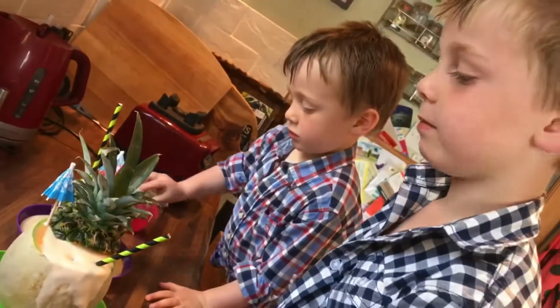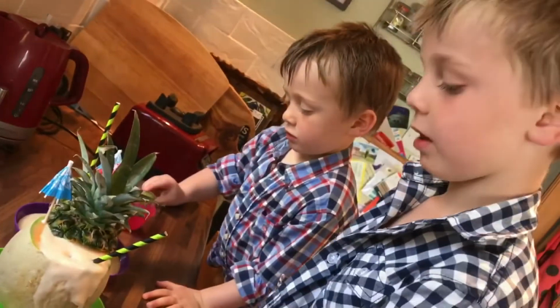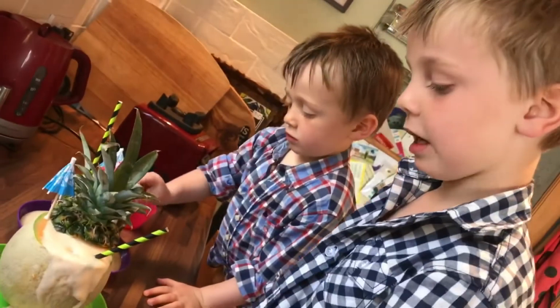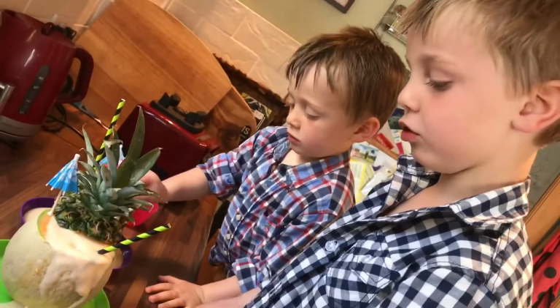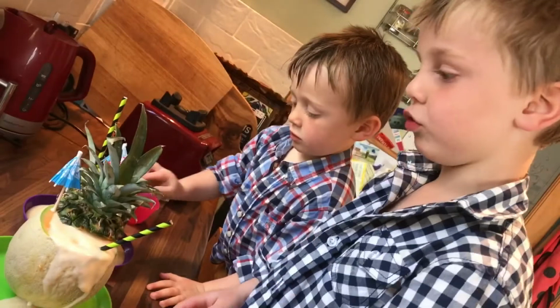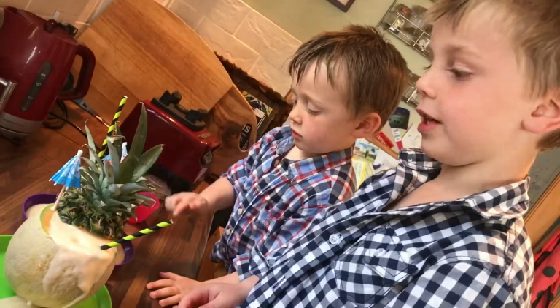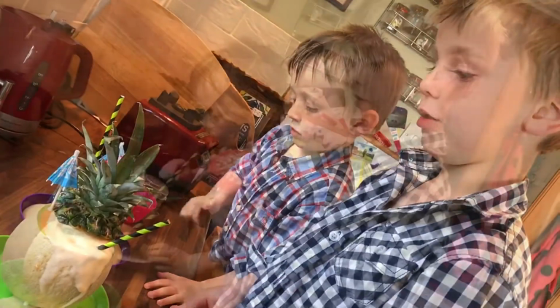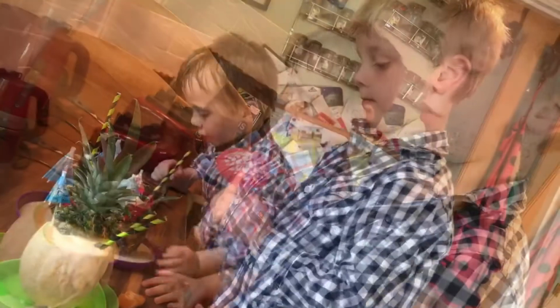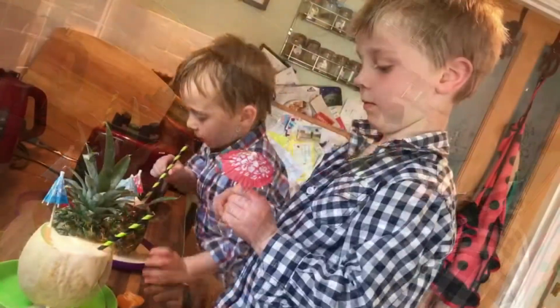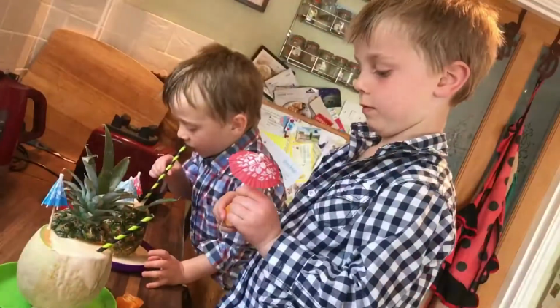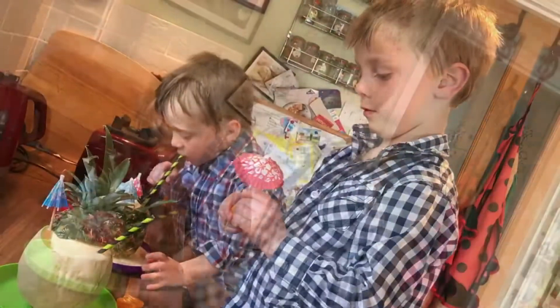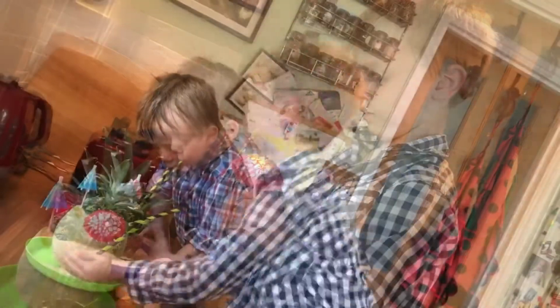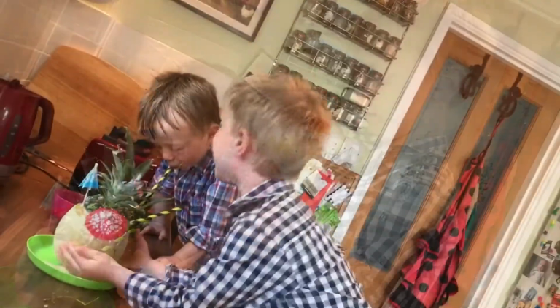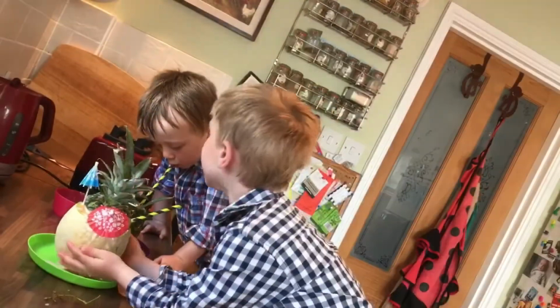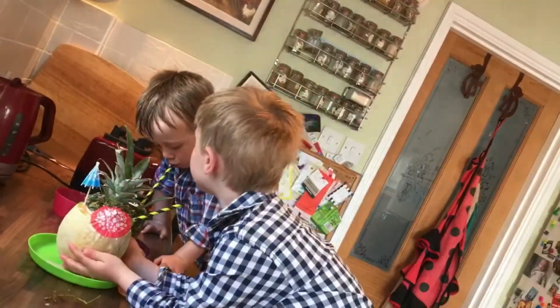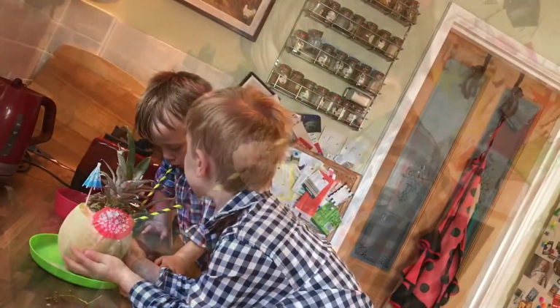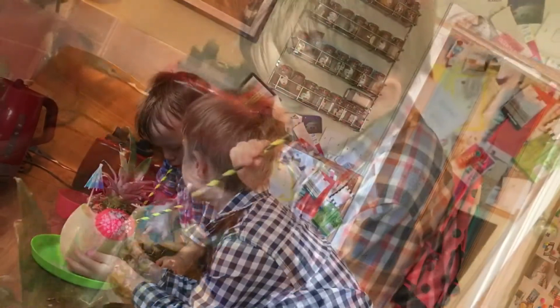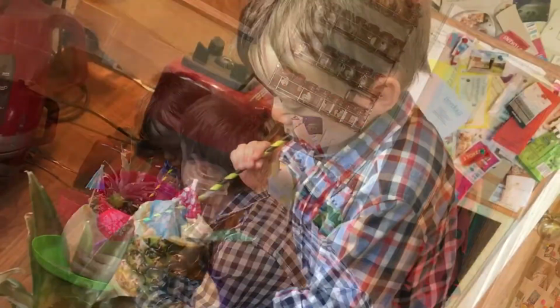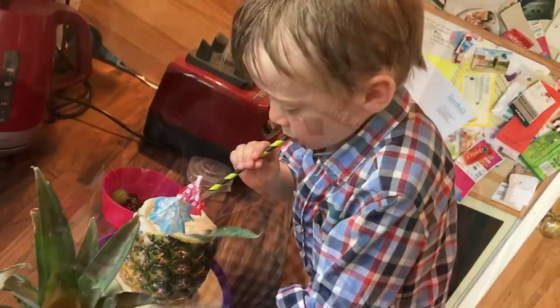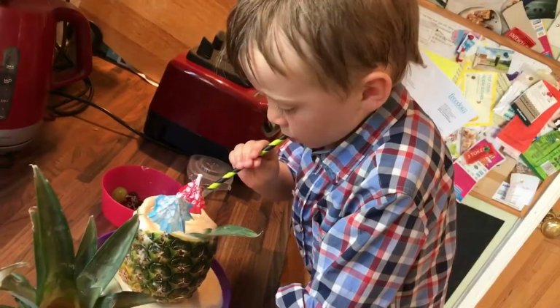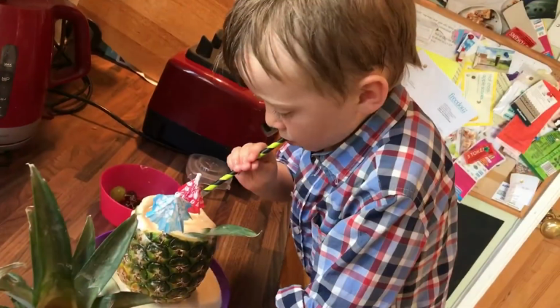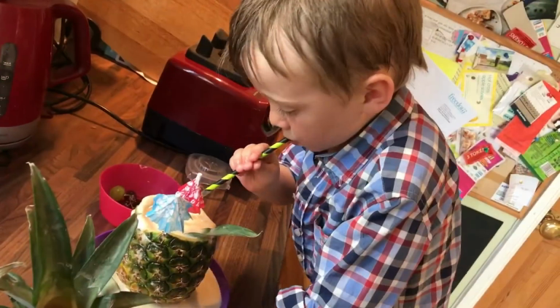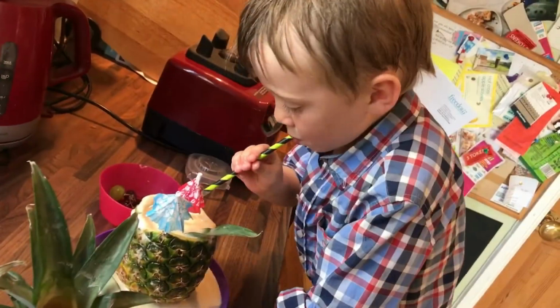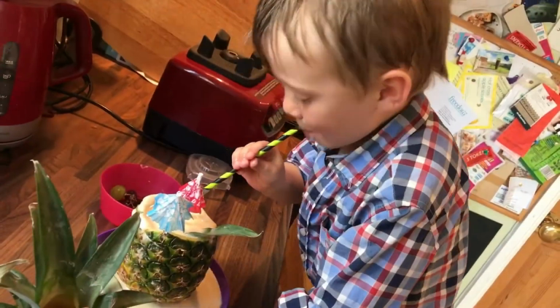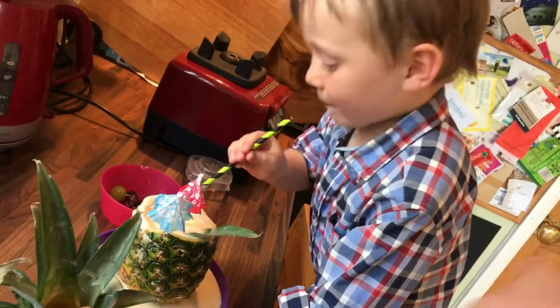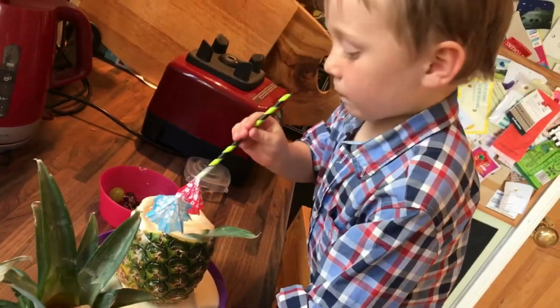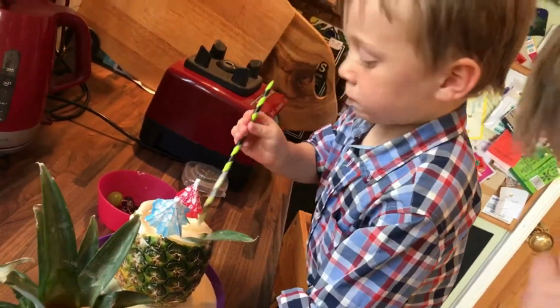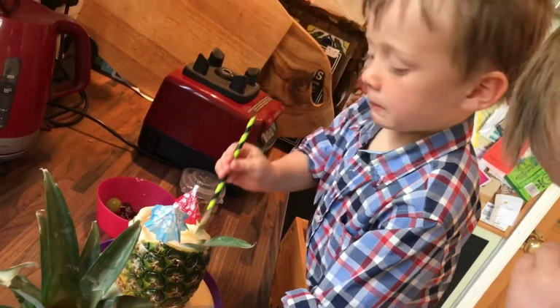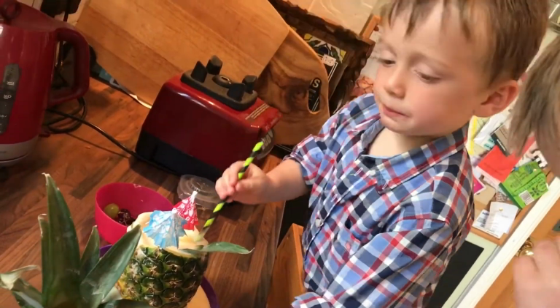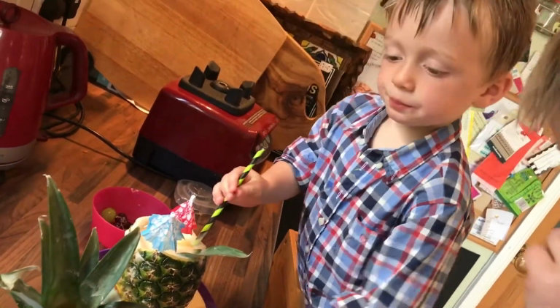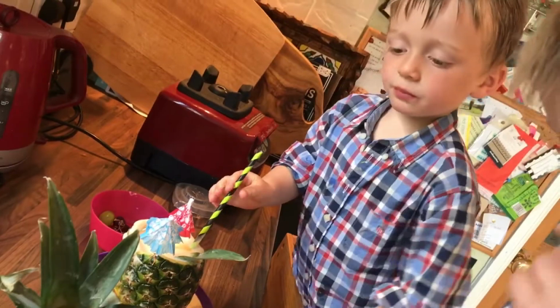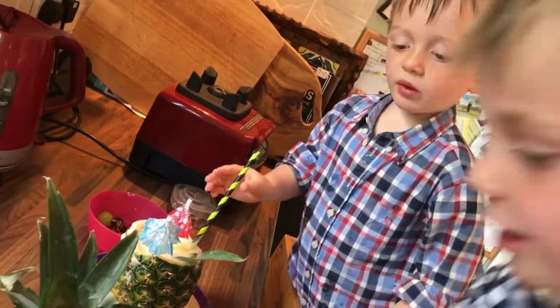That looks really cool! Cheese! What do you think of yours, Jo? Delicious. Good.